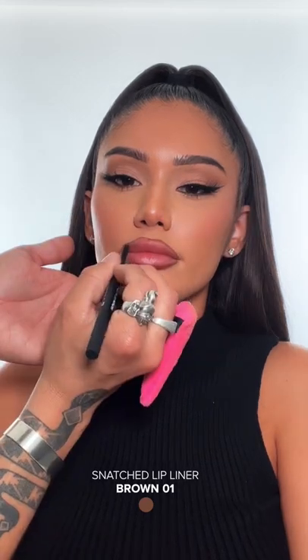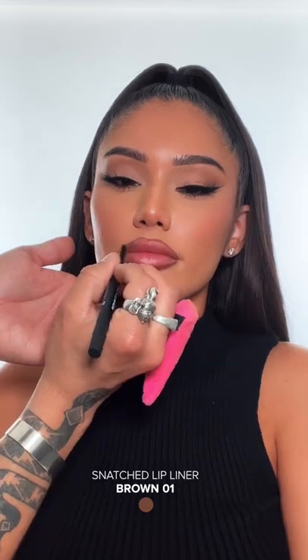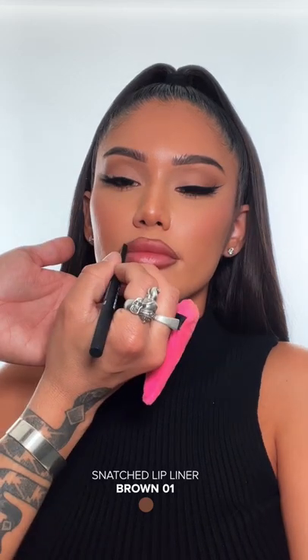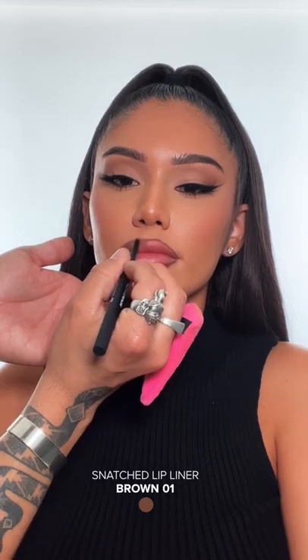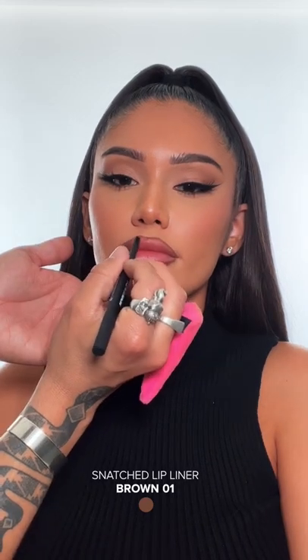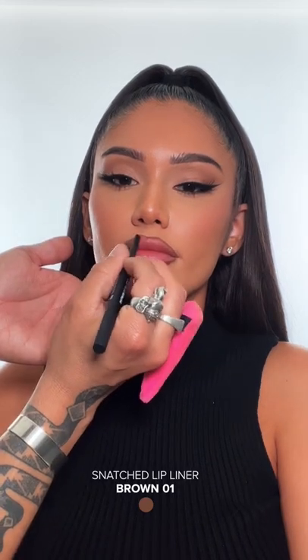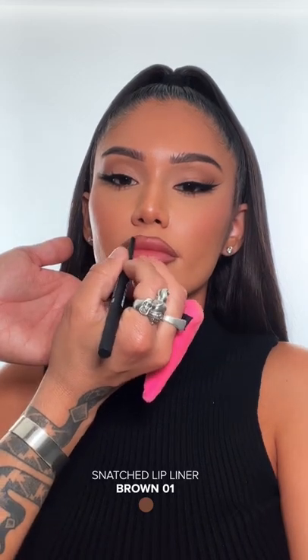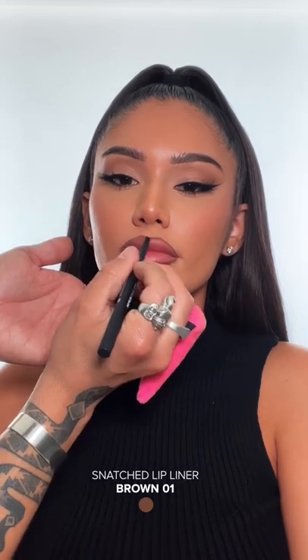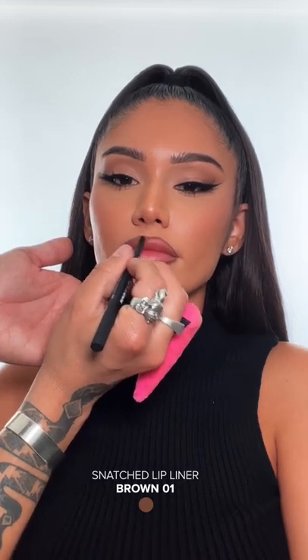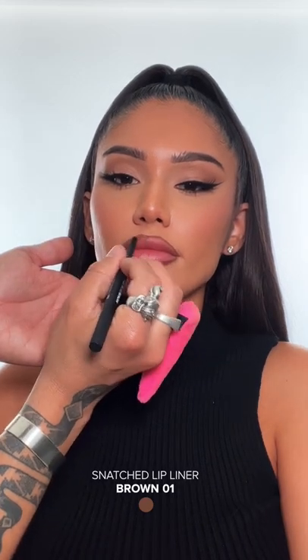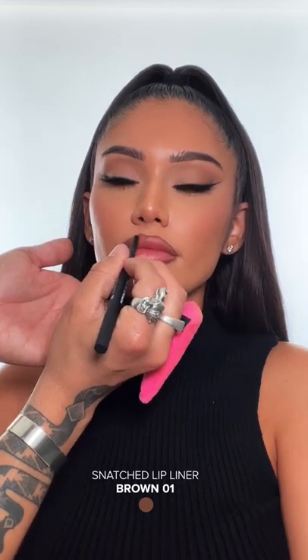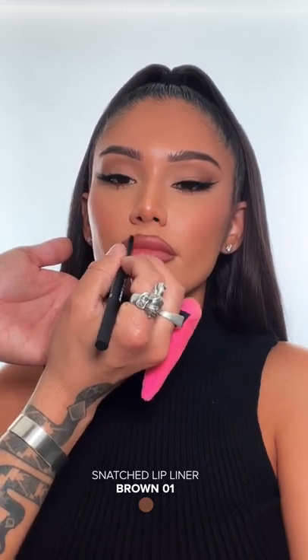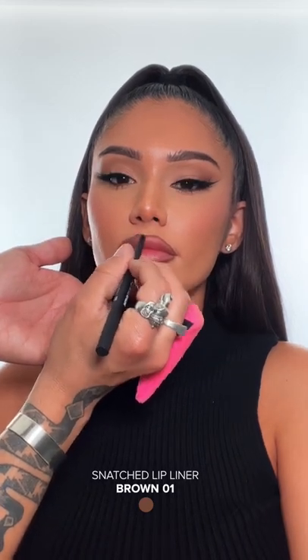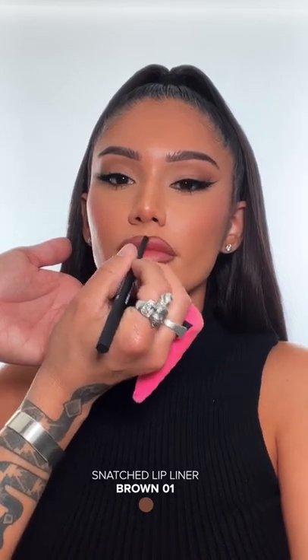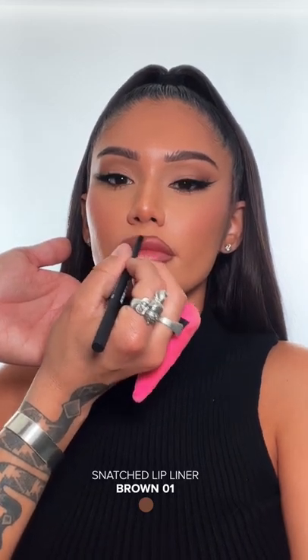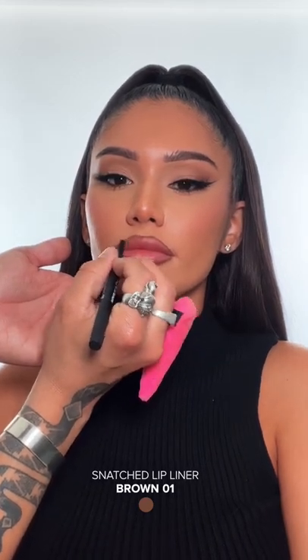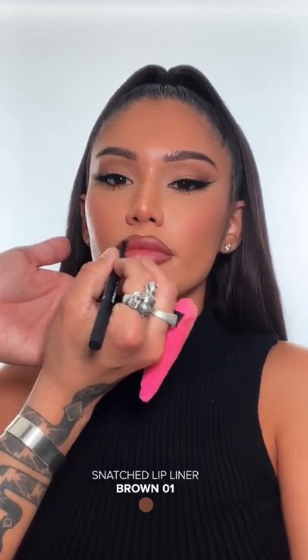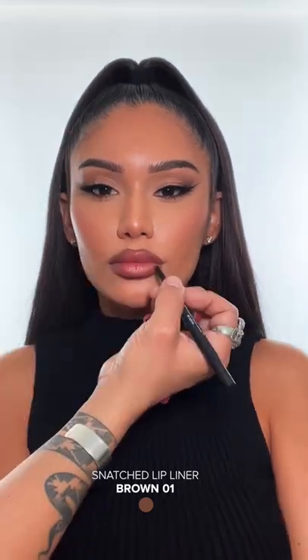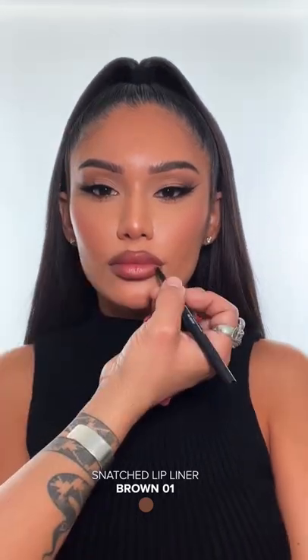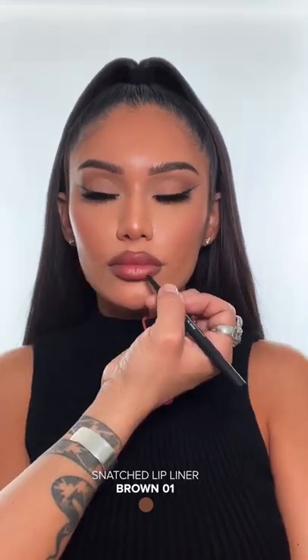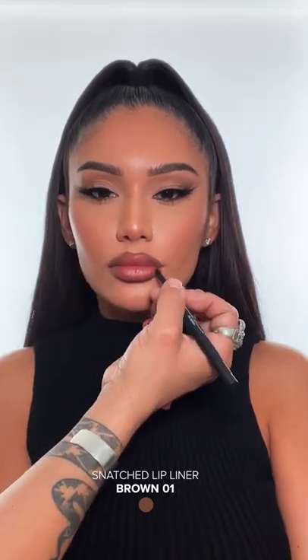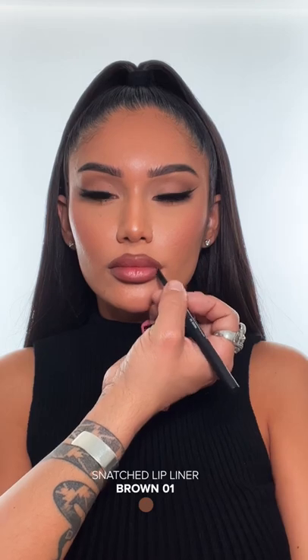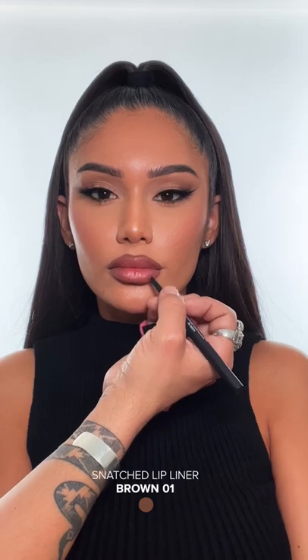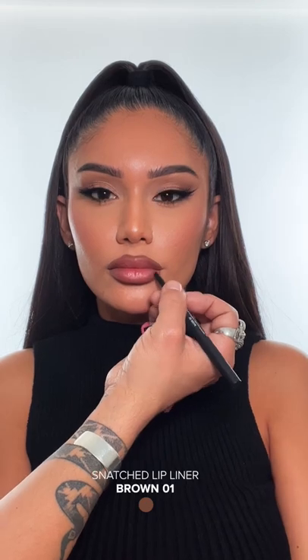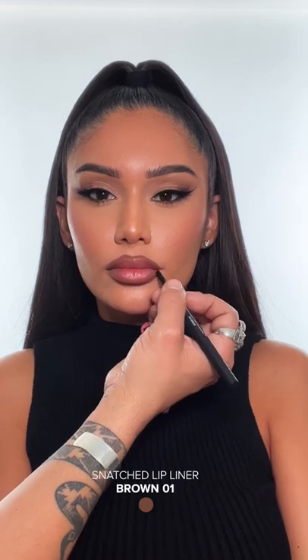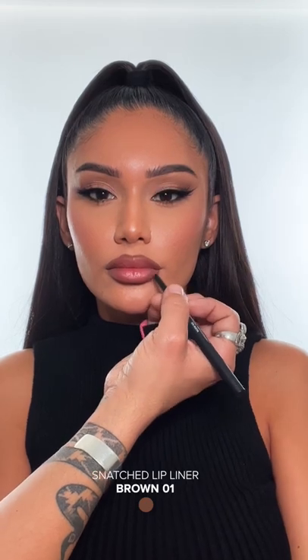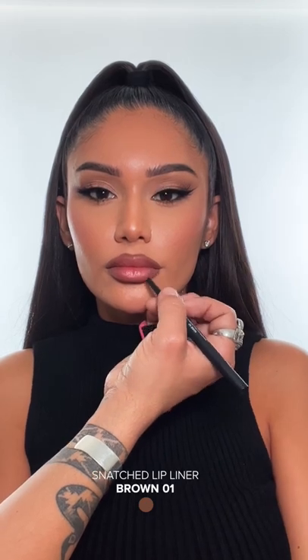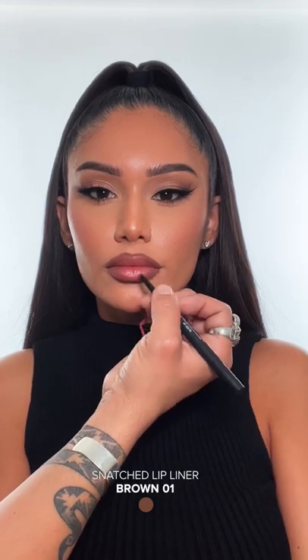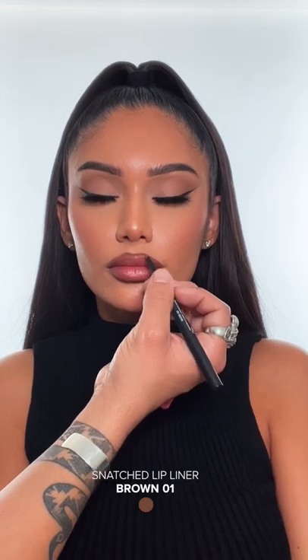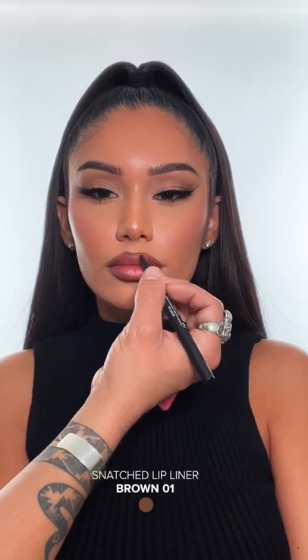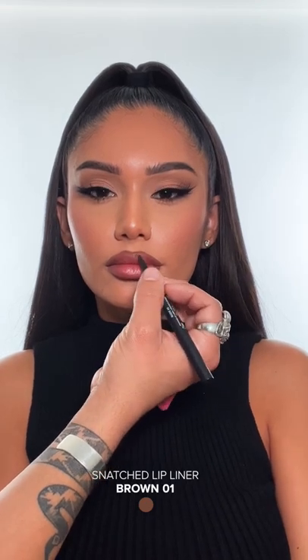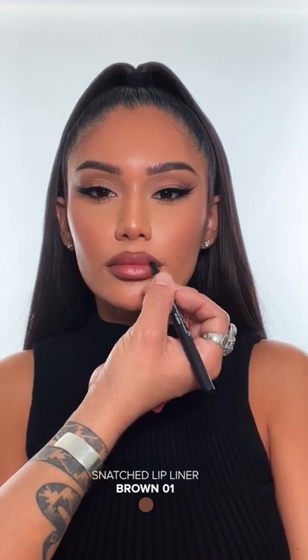Make sure you line all throughout the lip. Make sure you over line and focus on that cupid's bow.